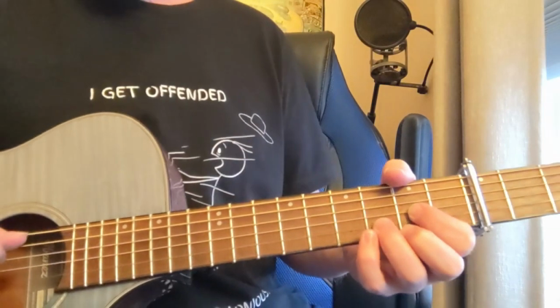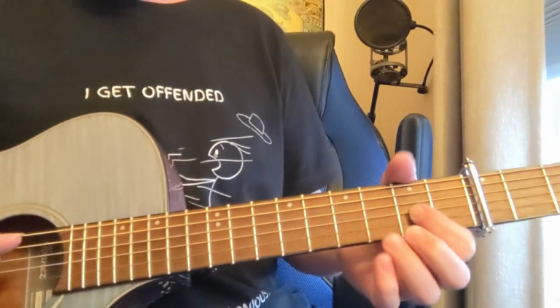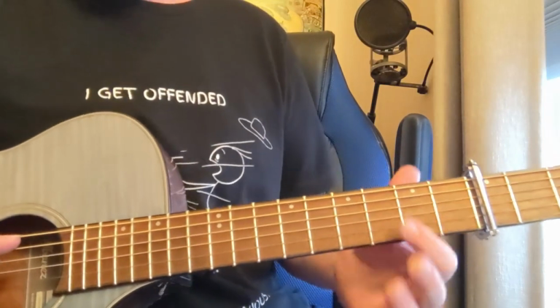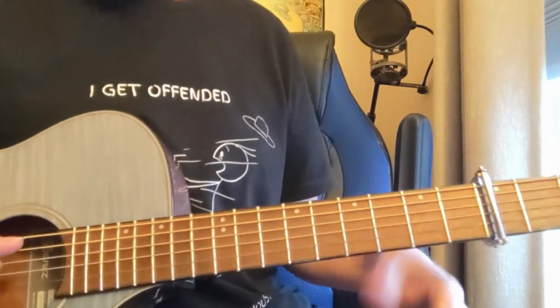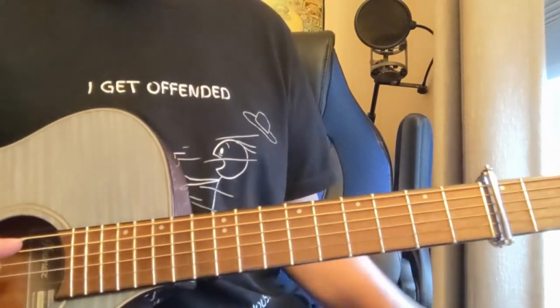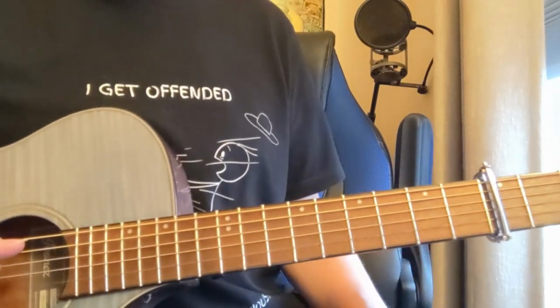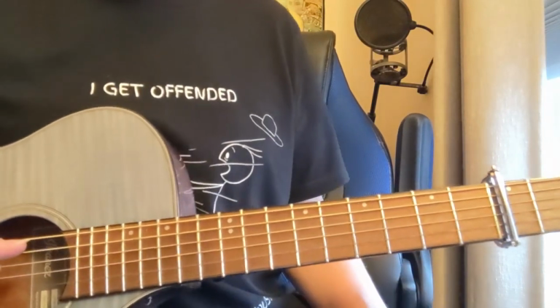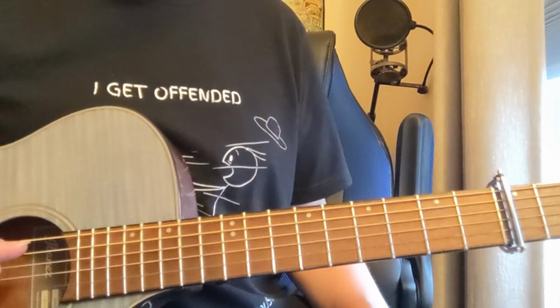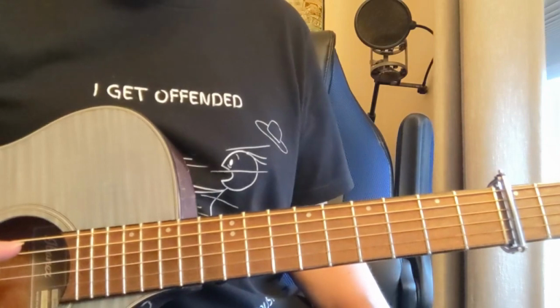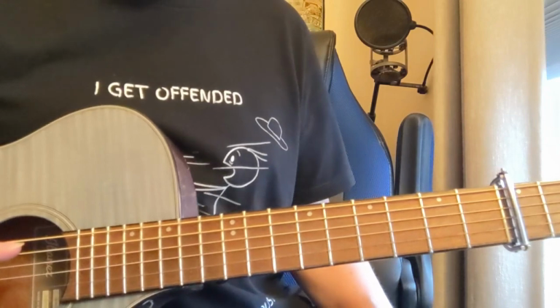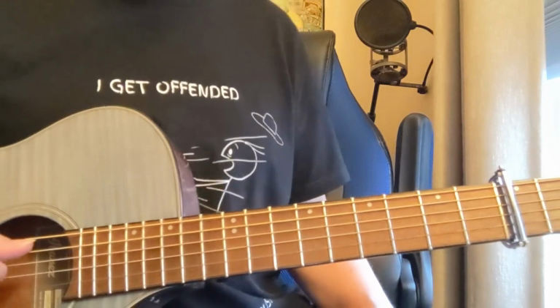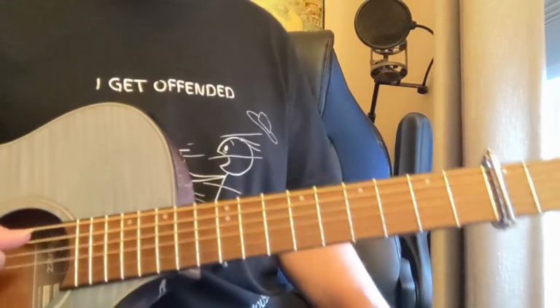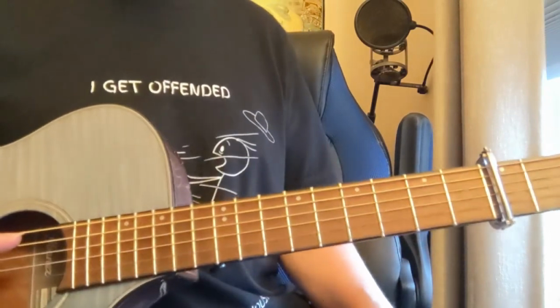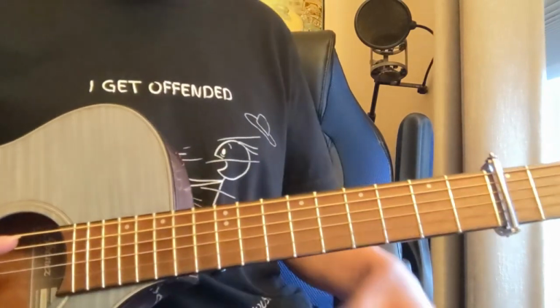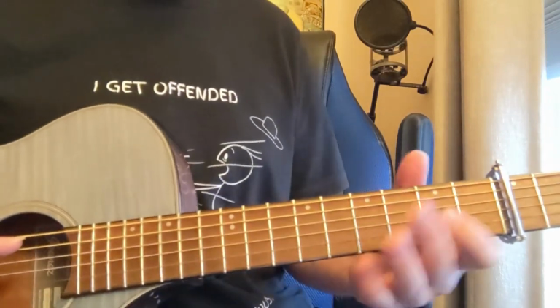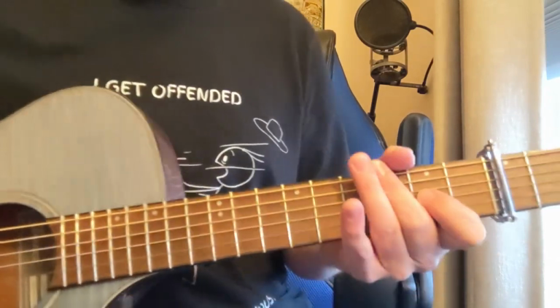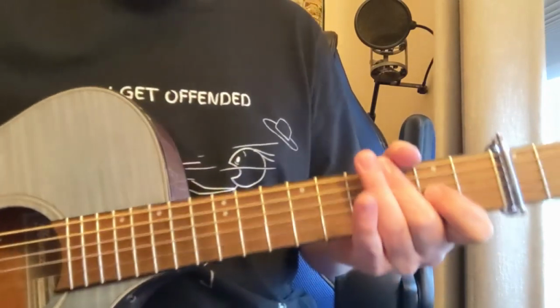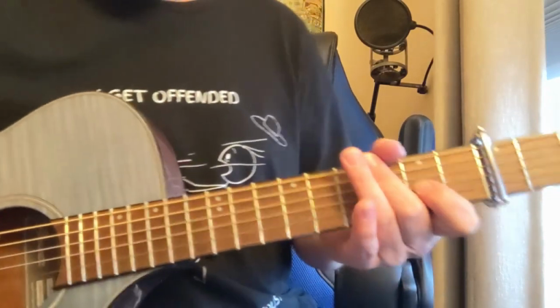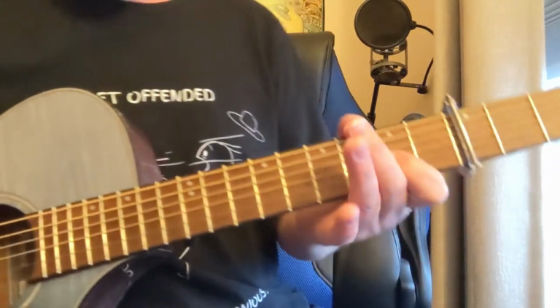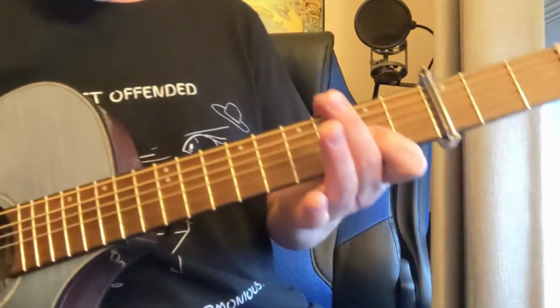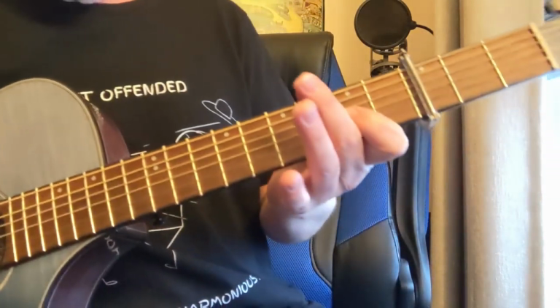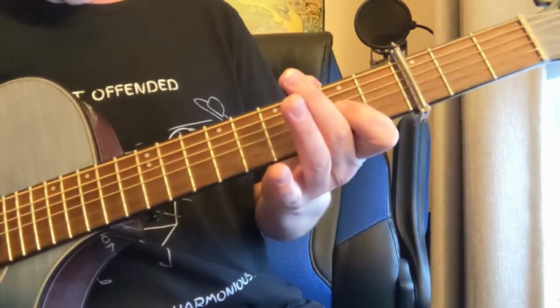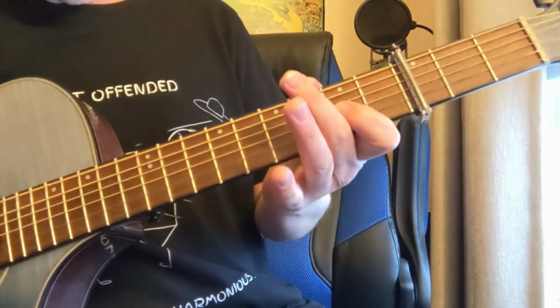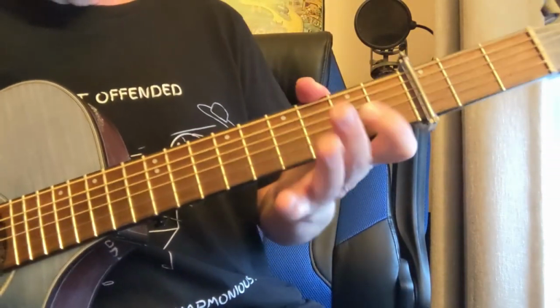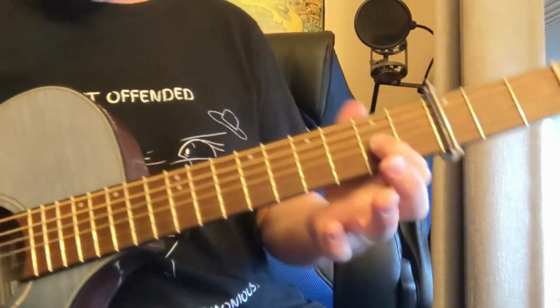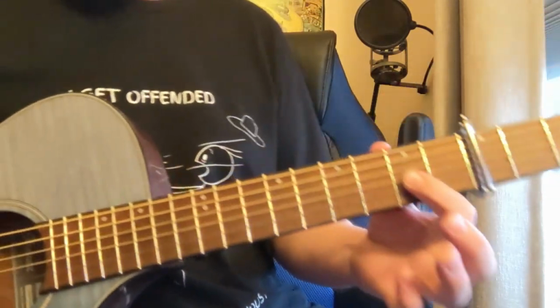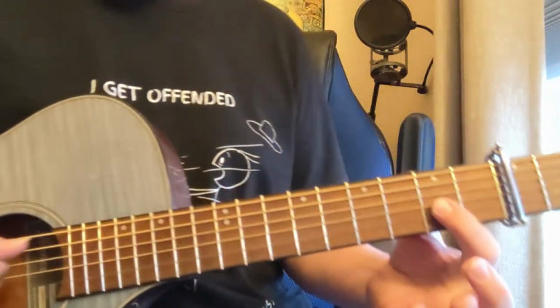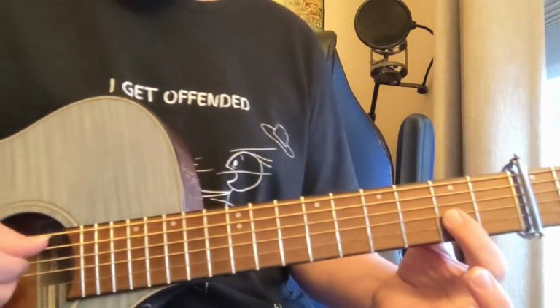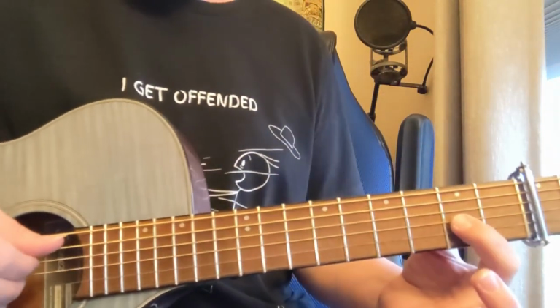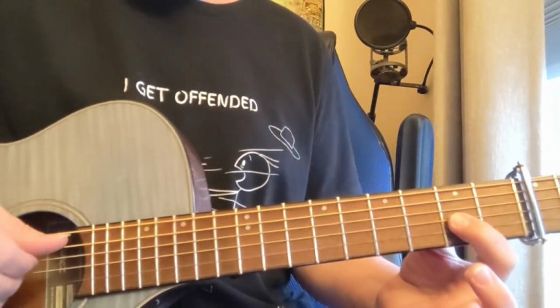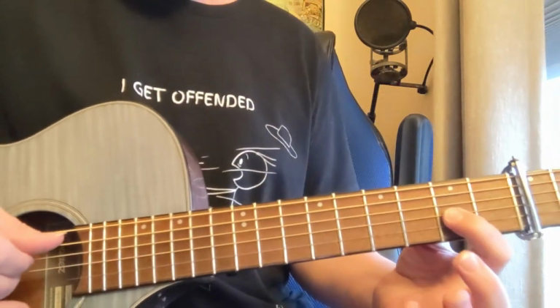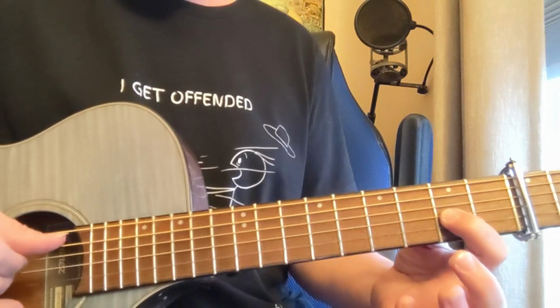Alright, here's a lesson on Thick as a Brick Part 1 by Jethro Tull. We've got a capo on the 3rd fret. We're going to start out with this riff here.